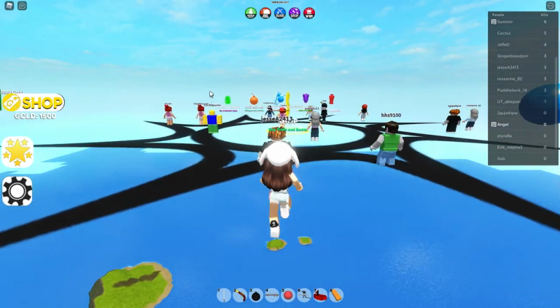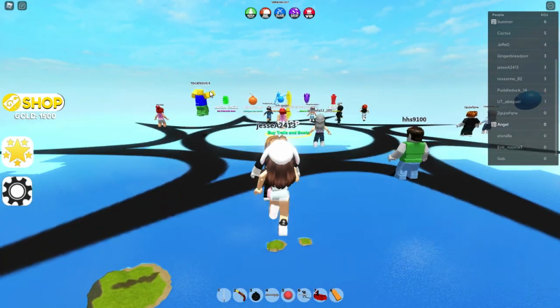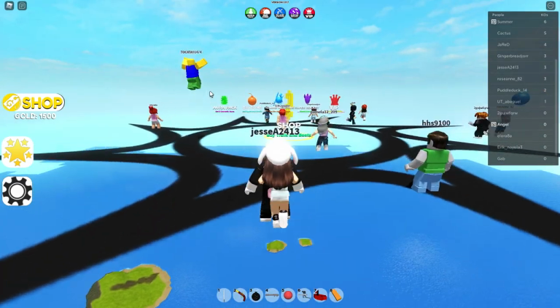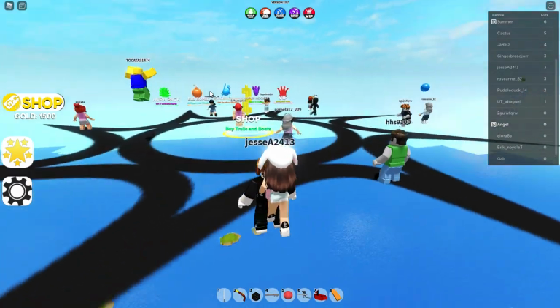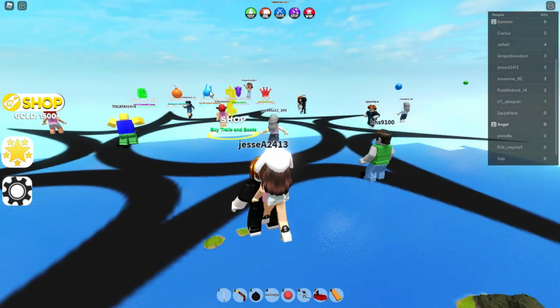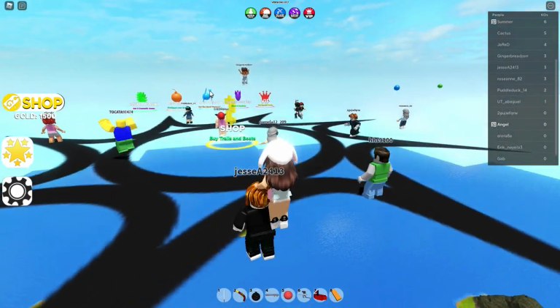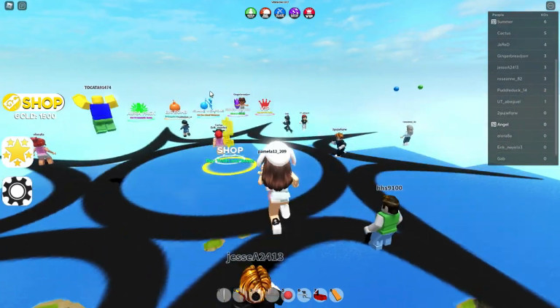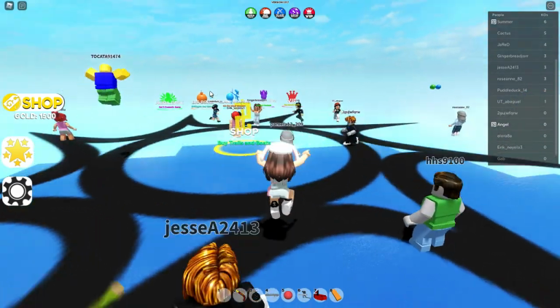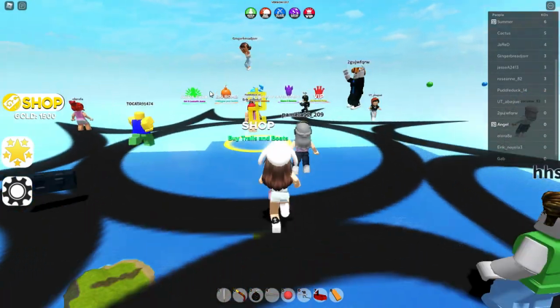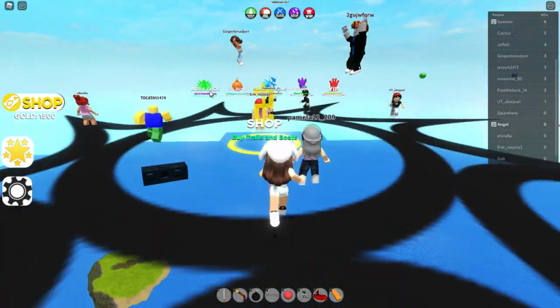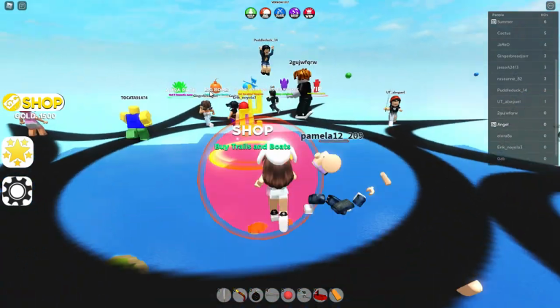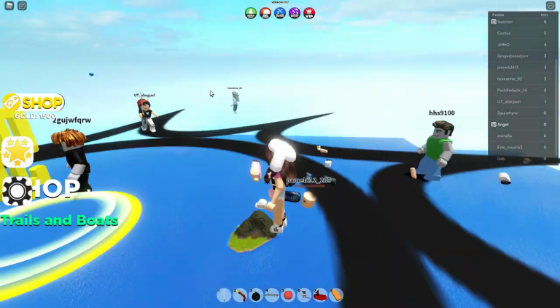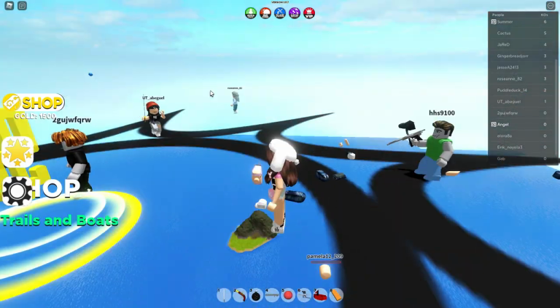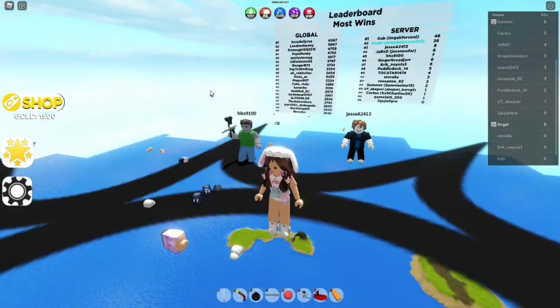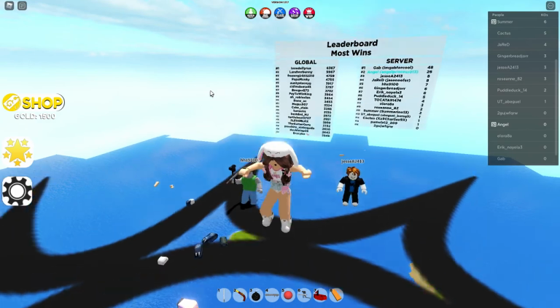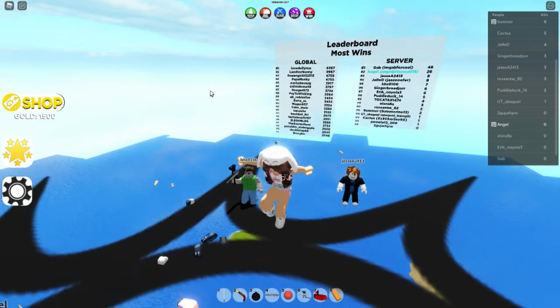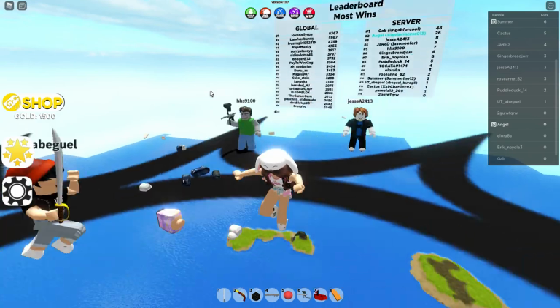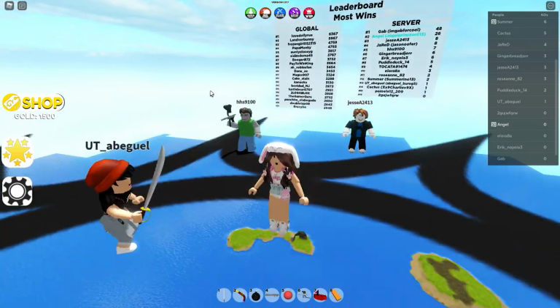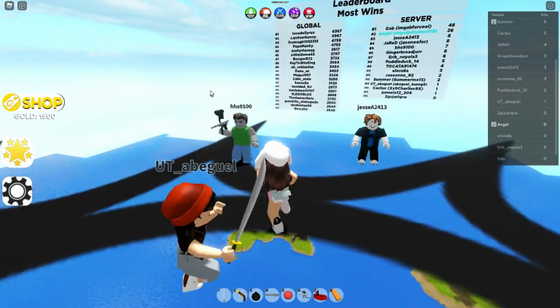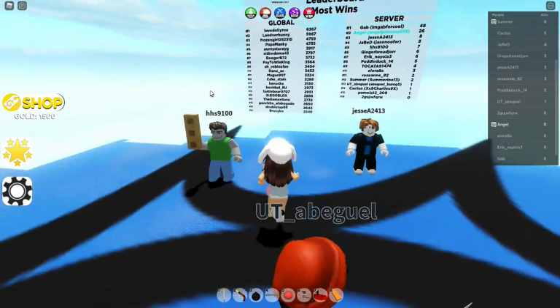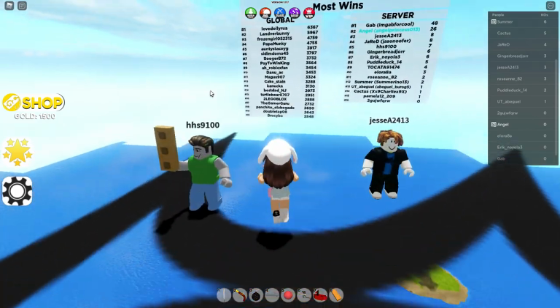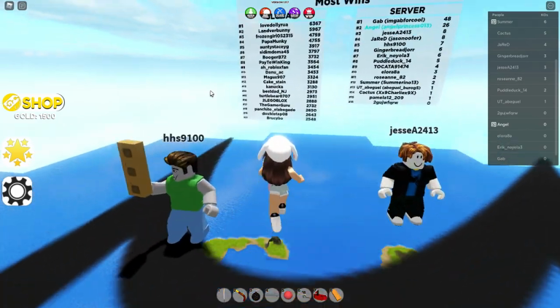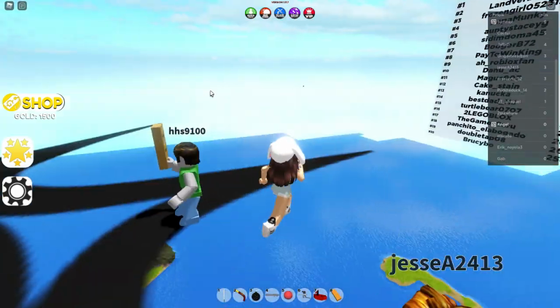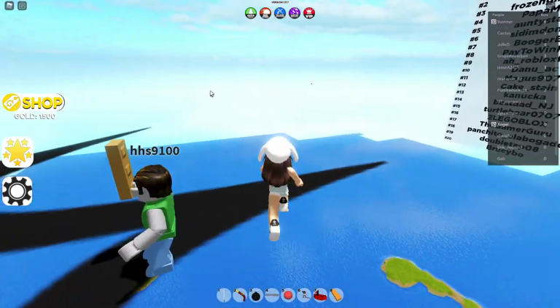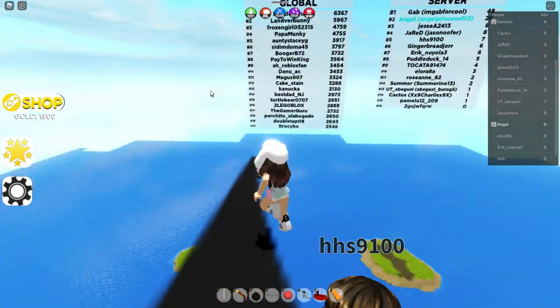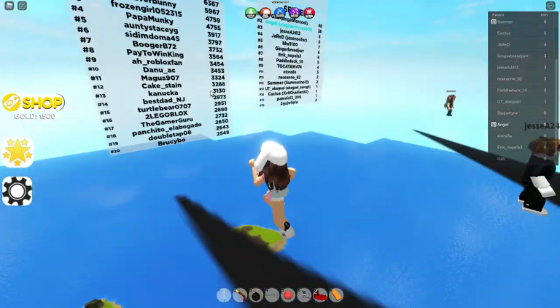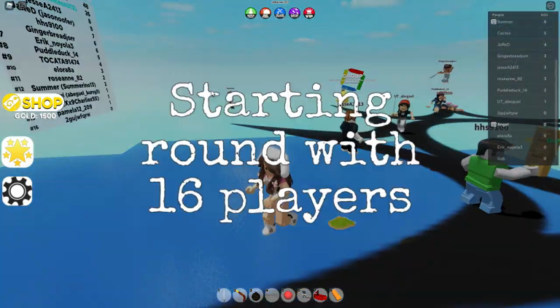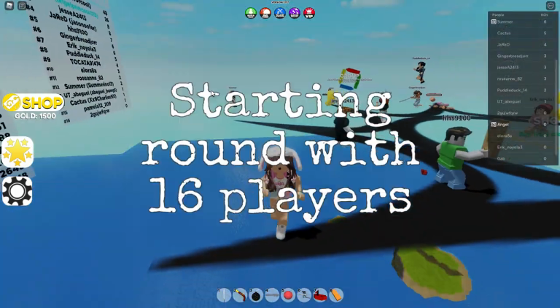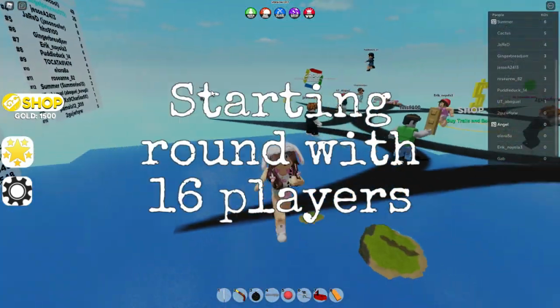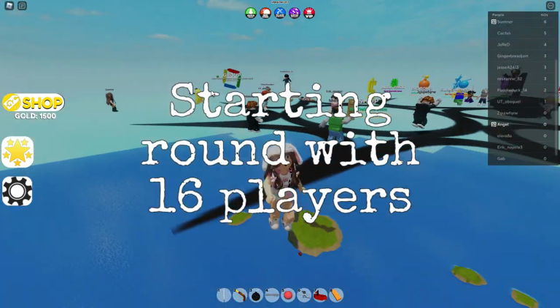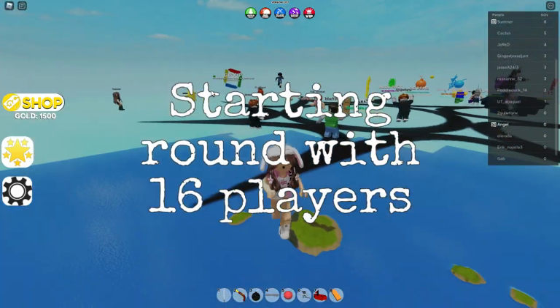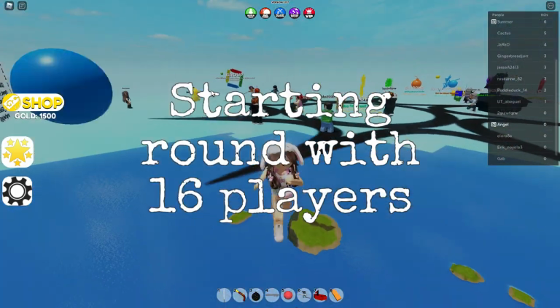If you die and don't have any checkpoints left, I will destroy that block — make sure it's not a checkpoint, get that one too. We won! Yellow team has won the match!